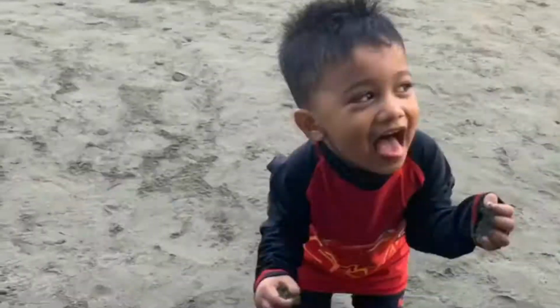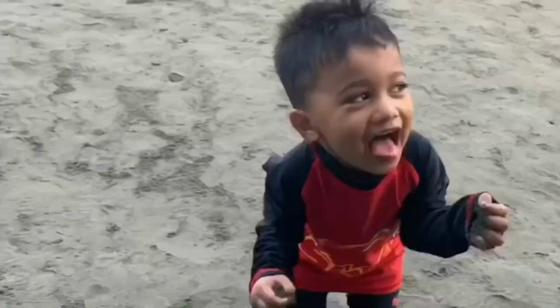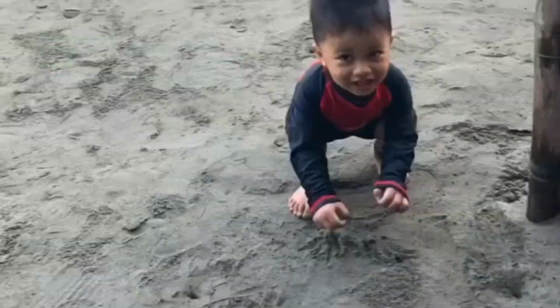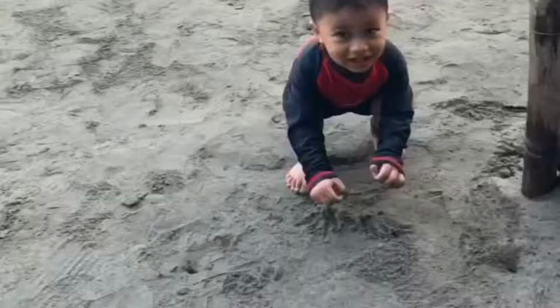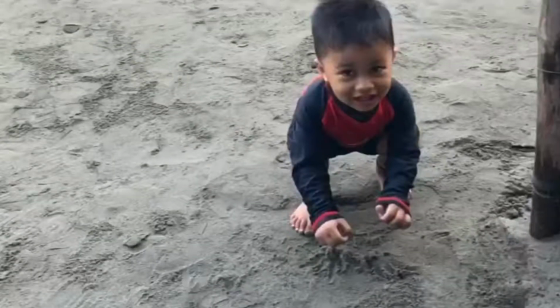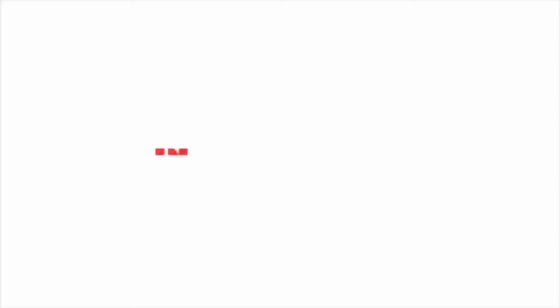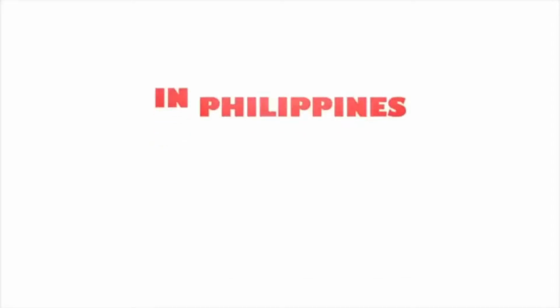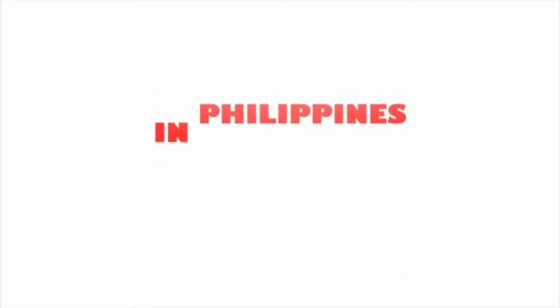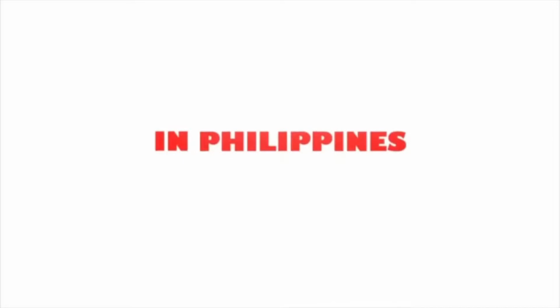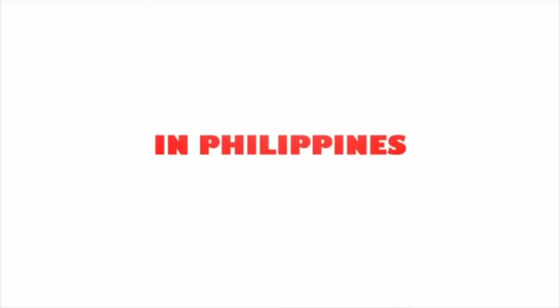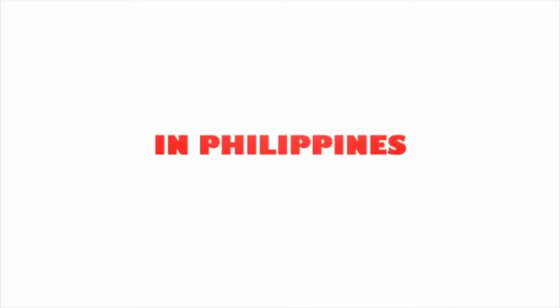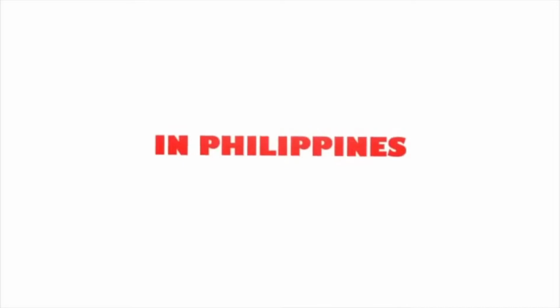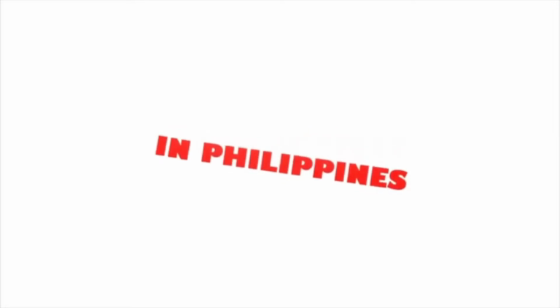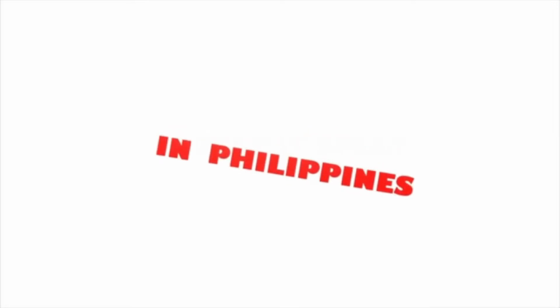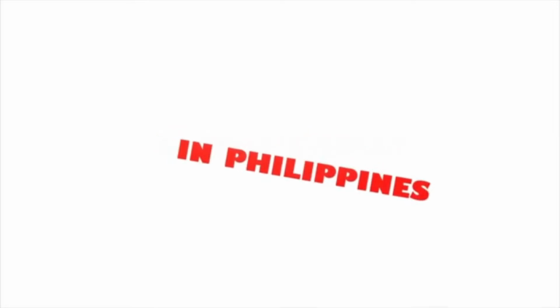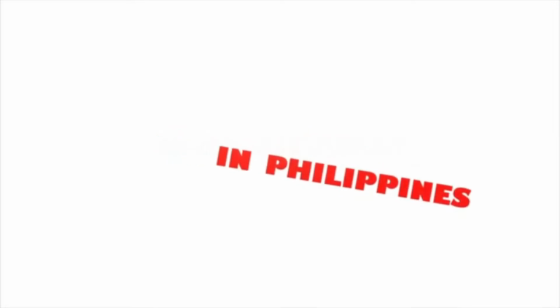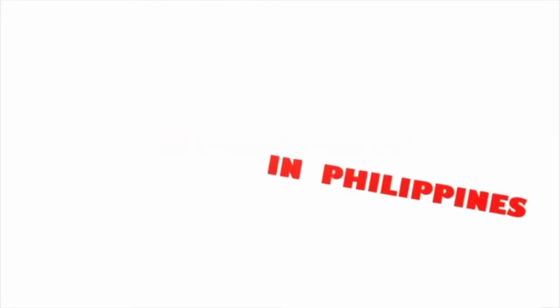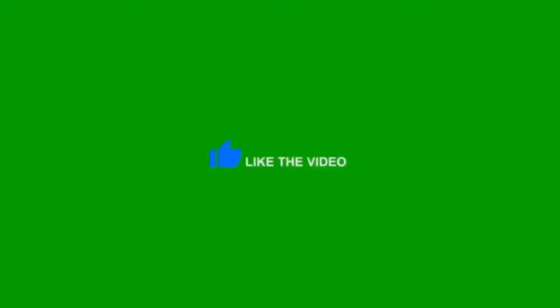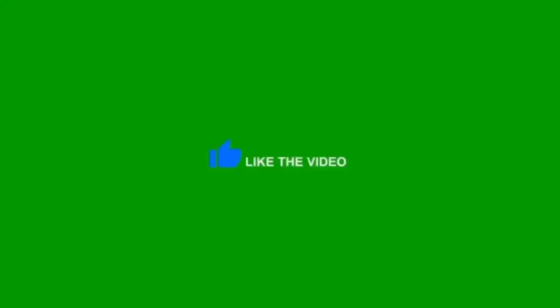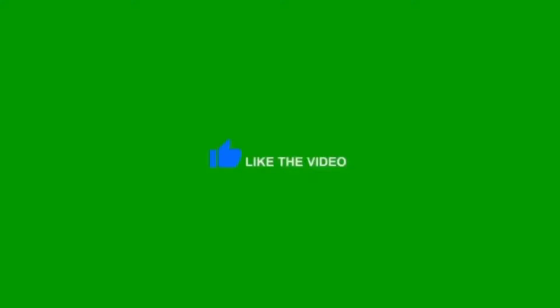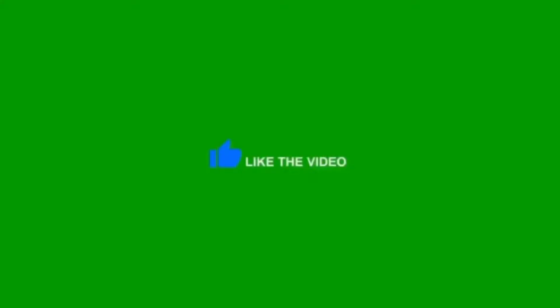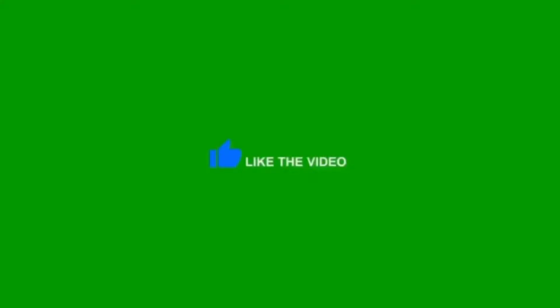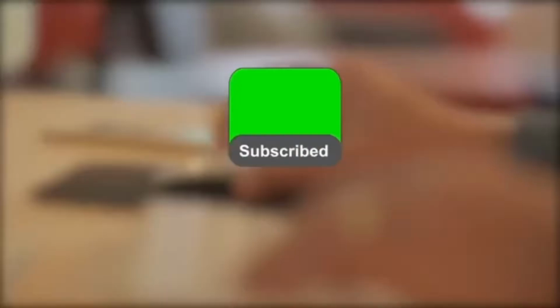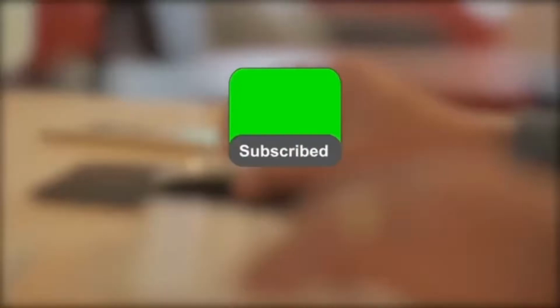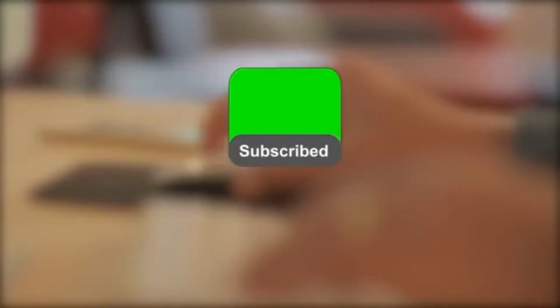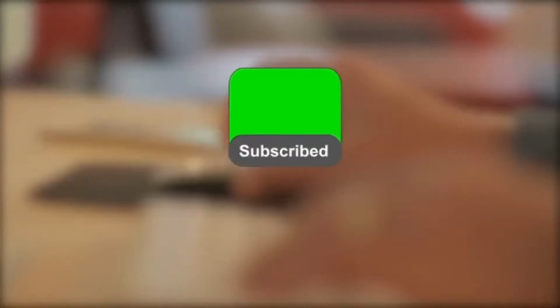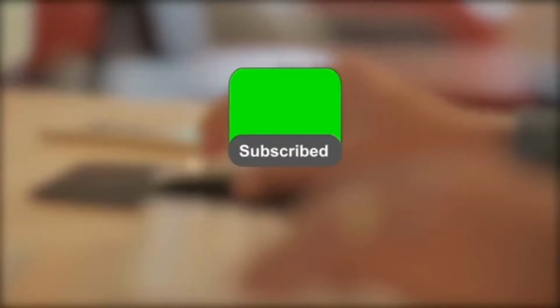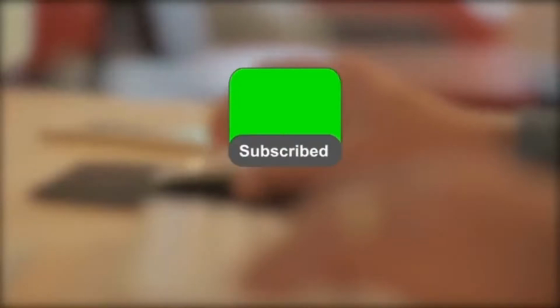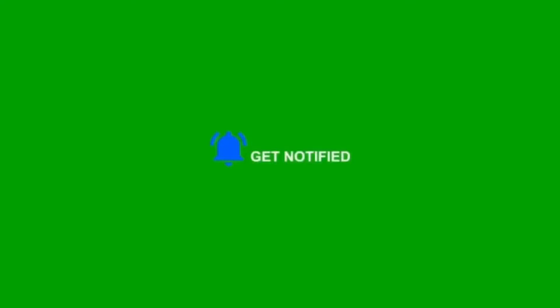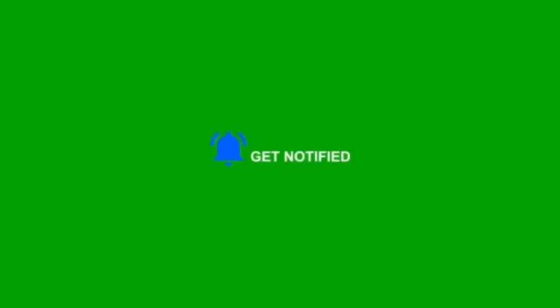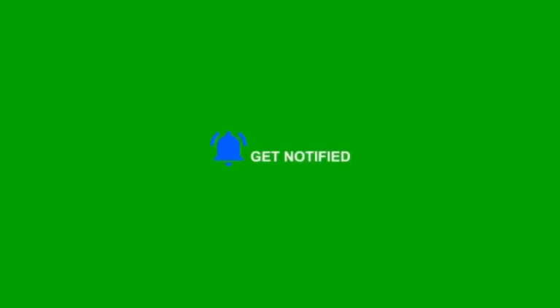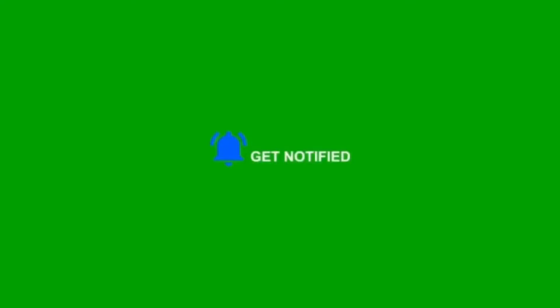From the Philippines — like the video, subscribe, and get notified.